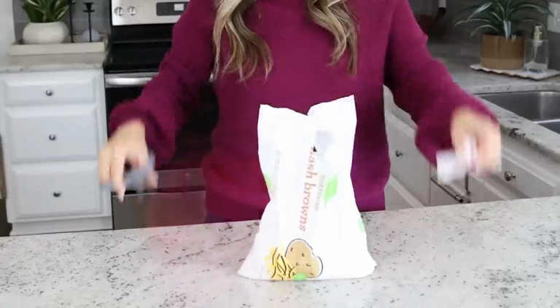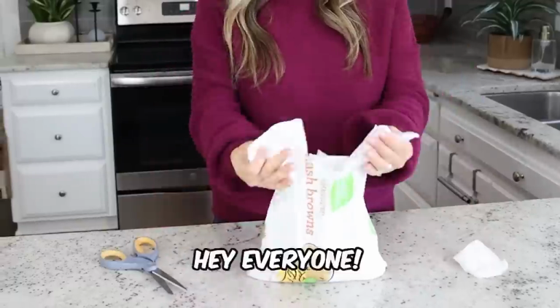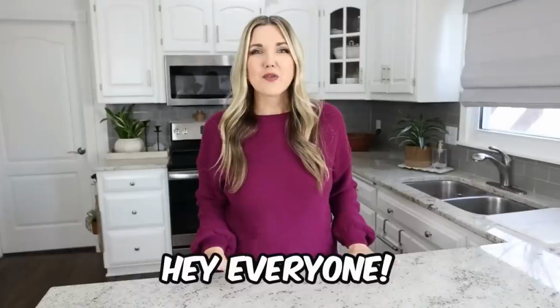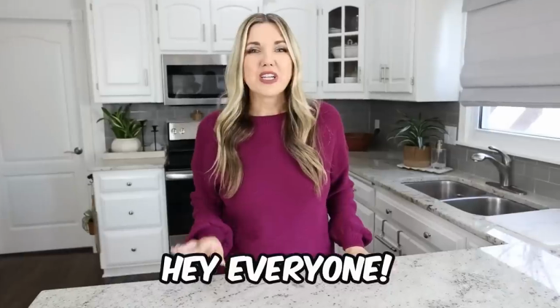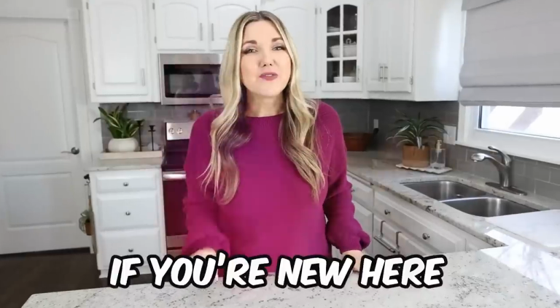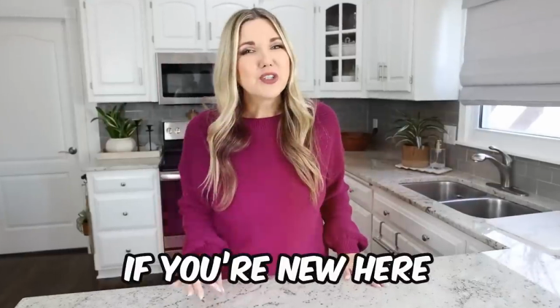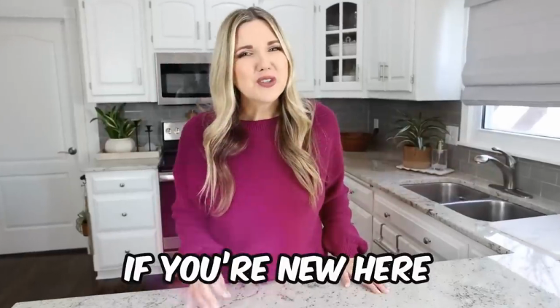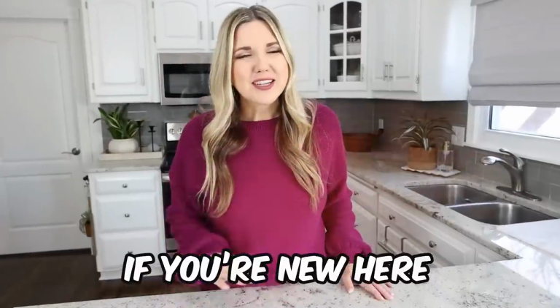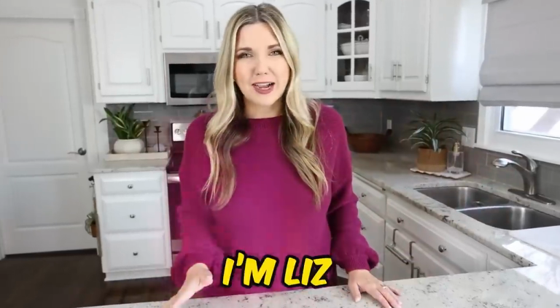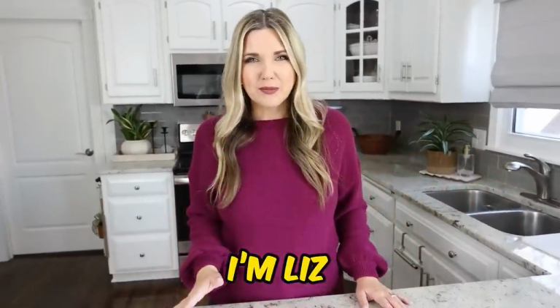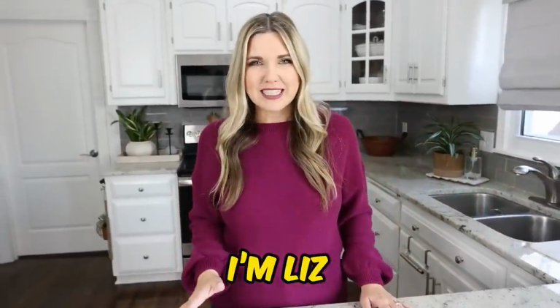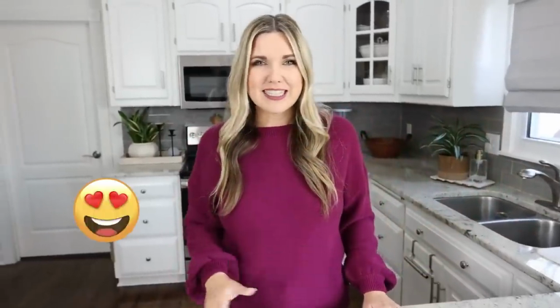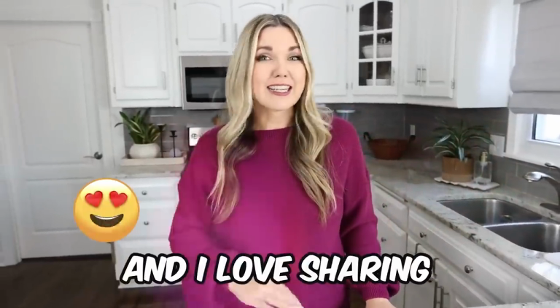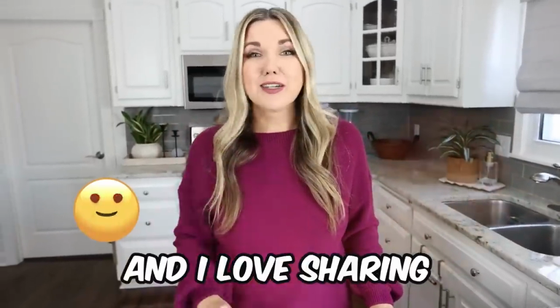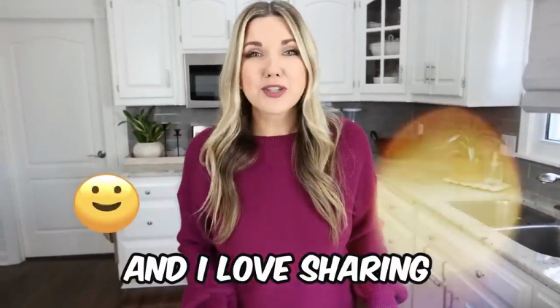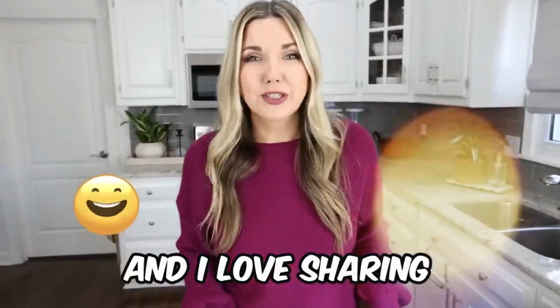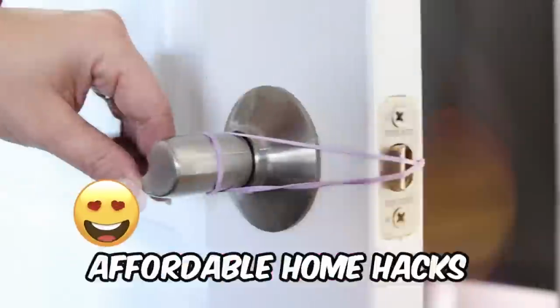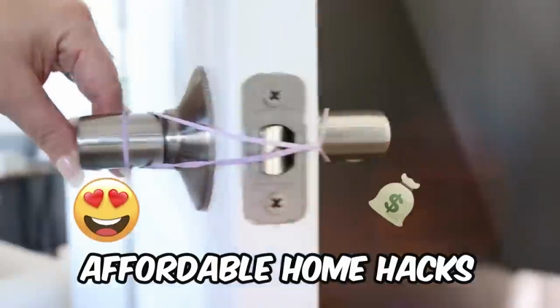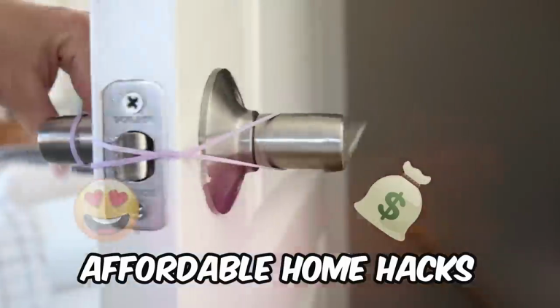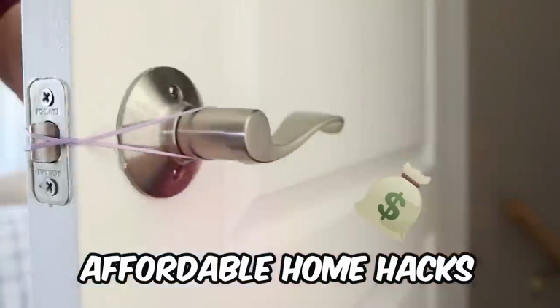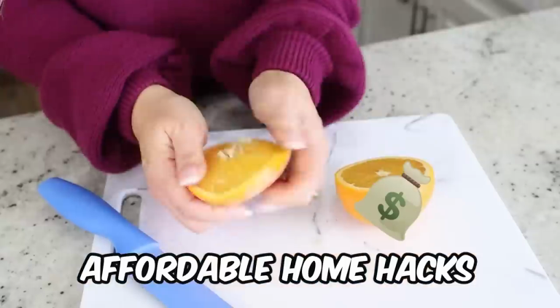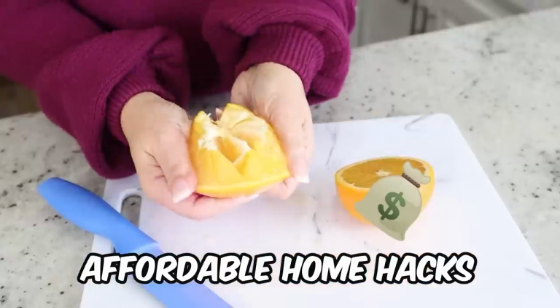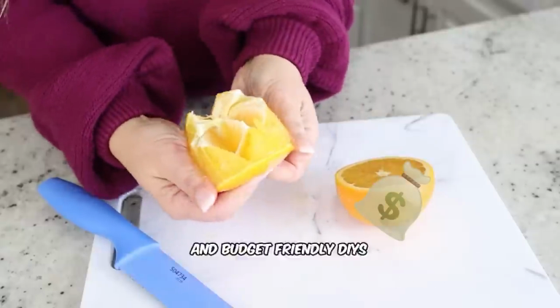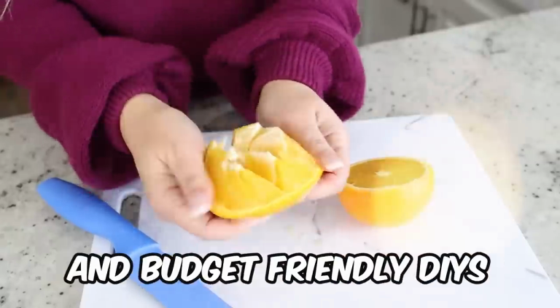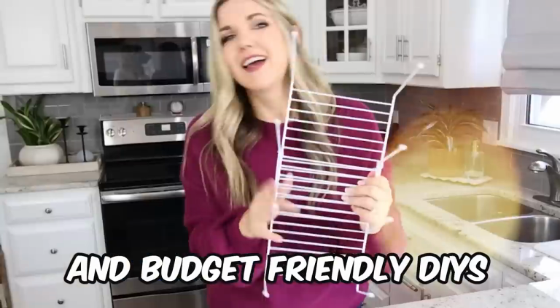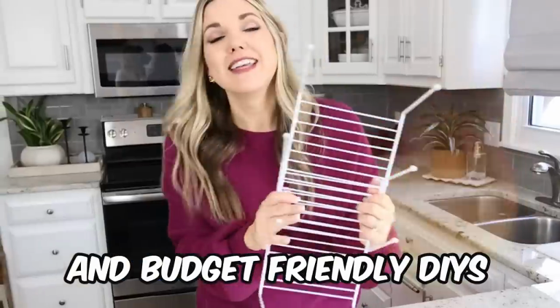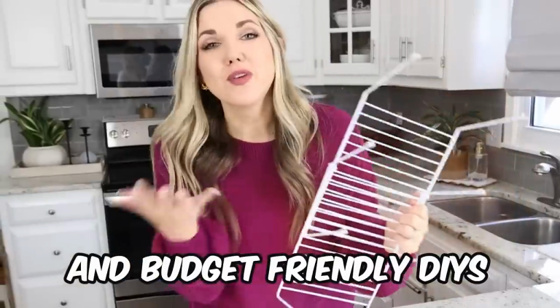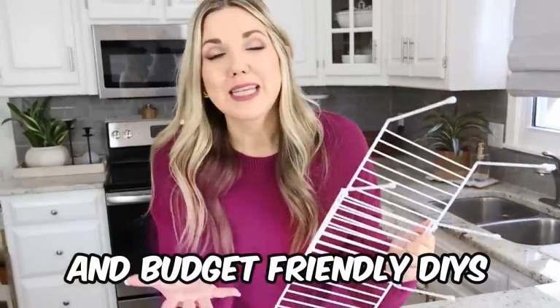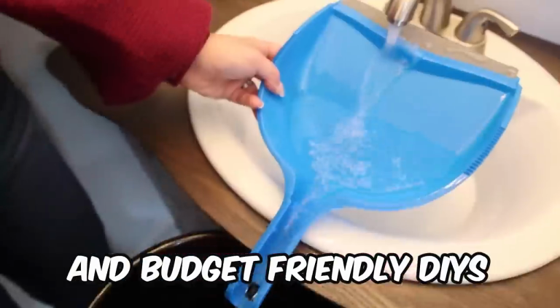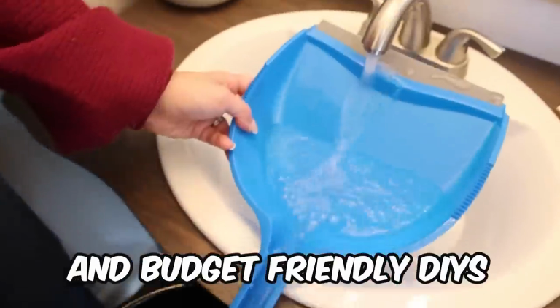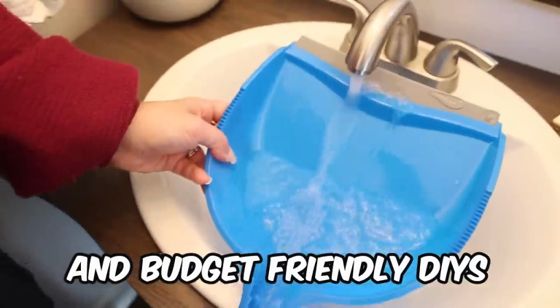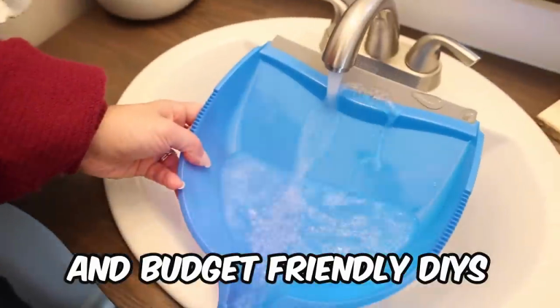Hey everyone, if you're new here, I'm Liz and I love sharing affordable home hacks and budget friendly DIYs.